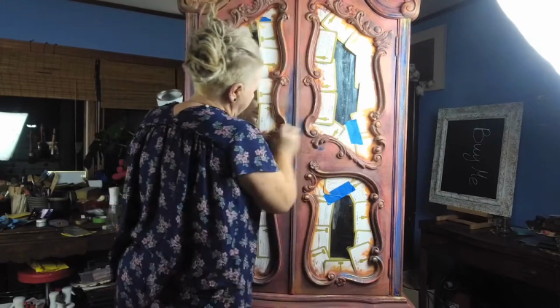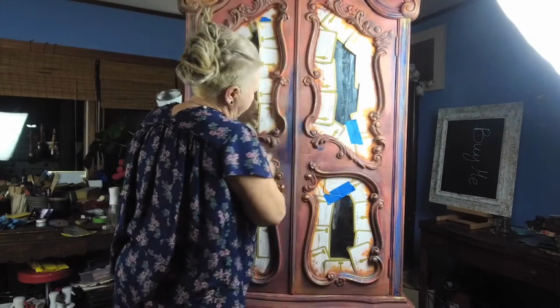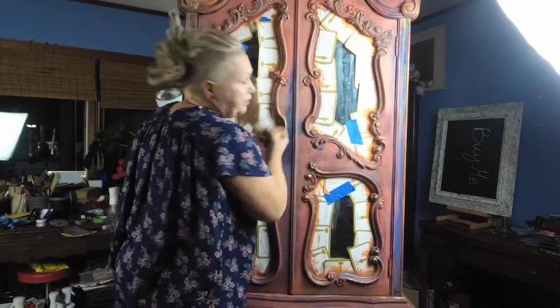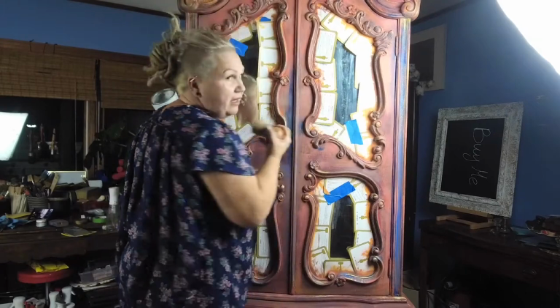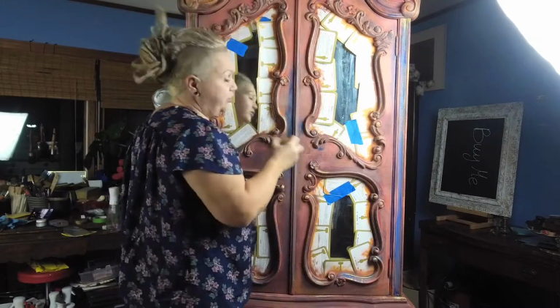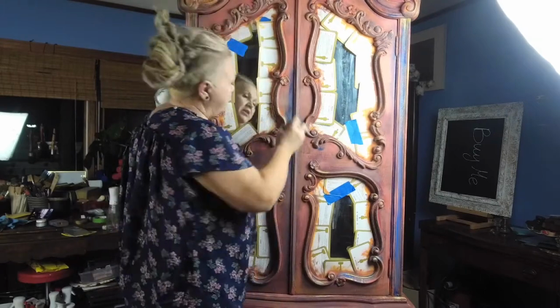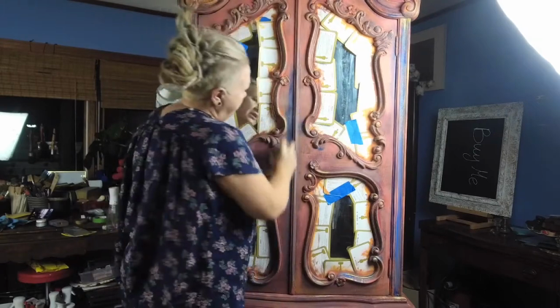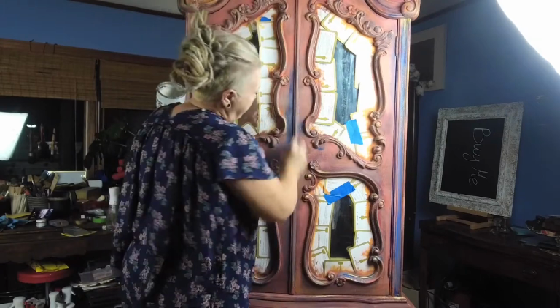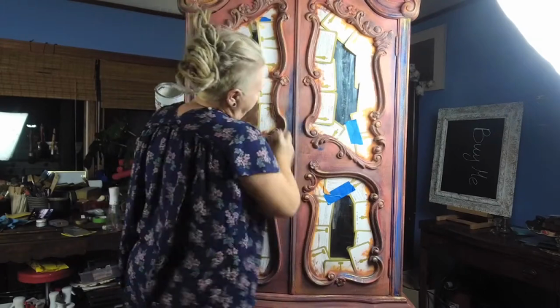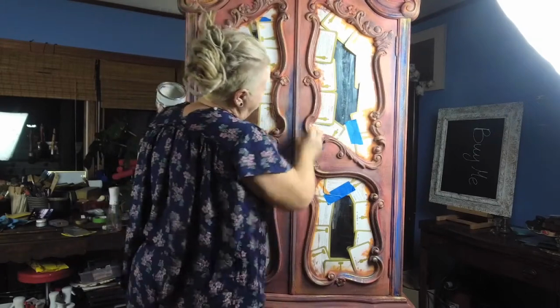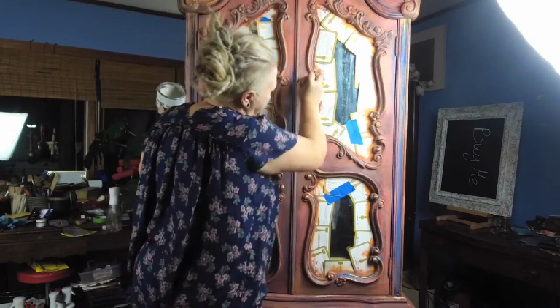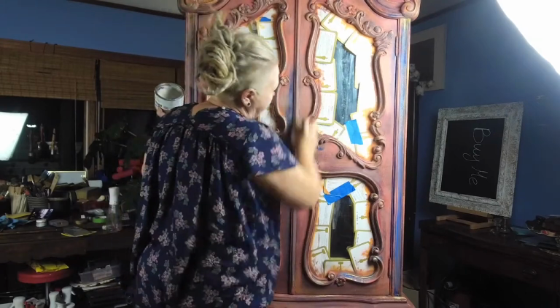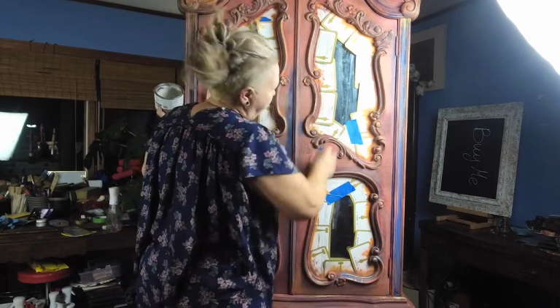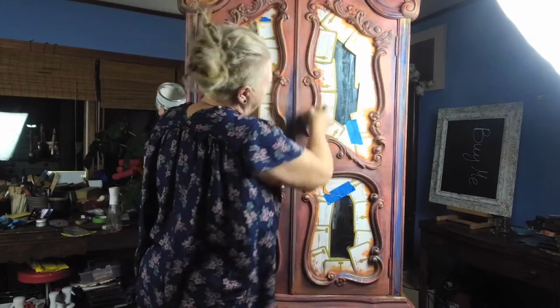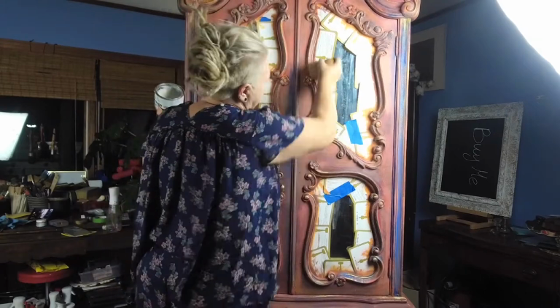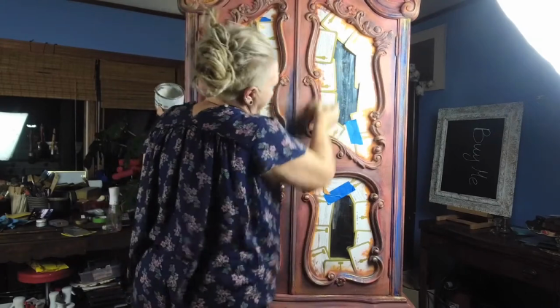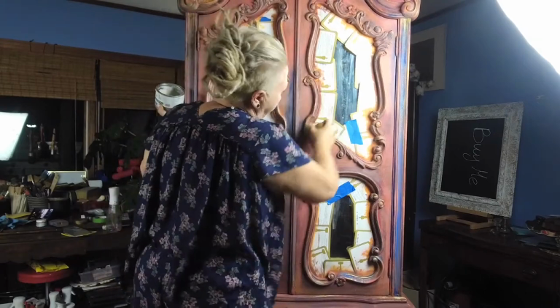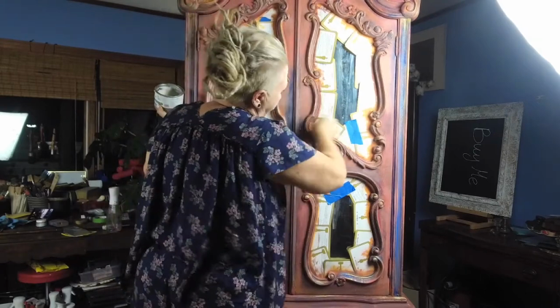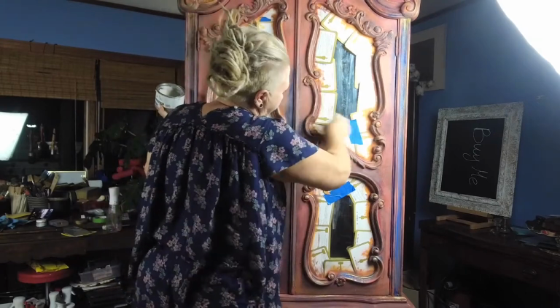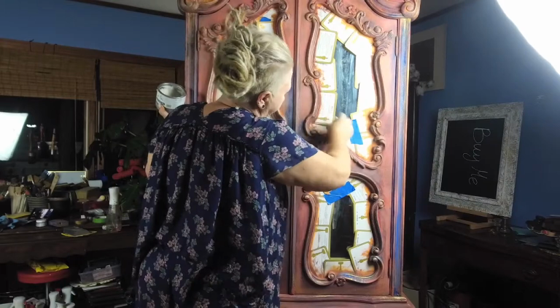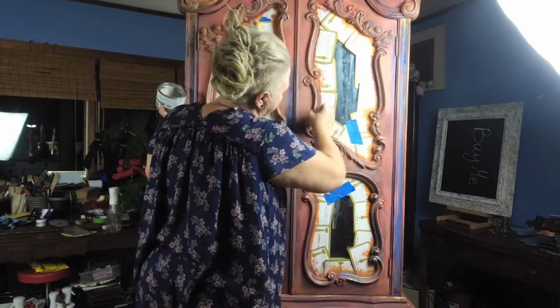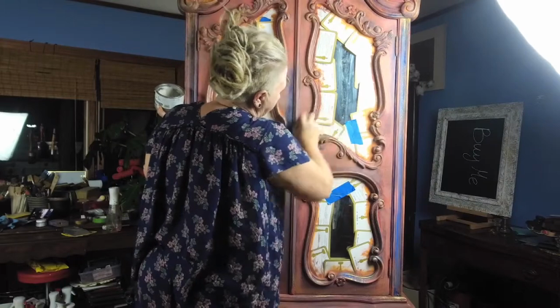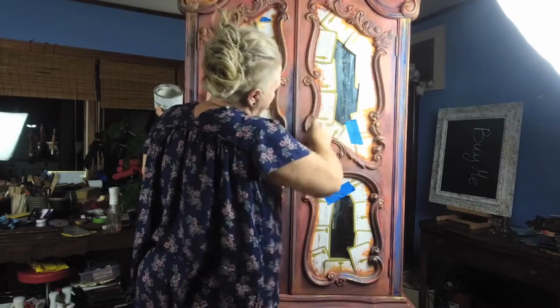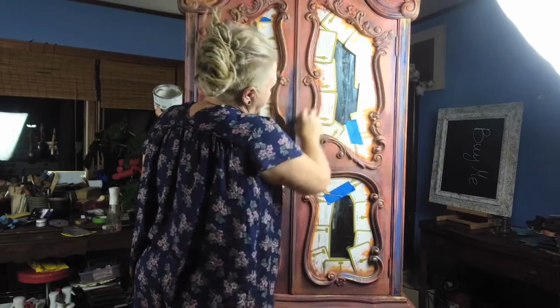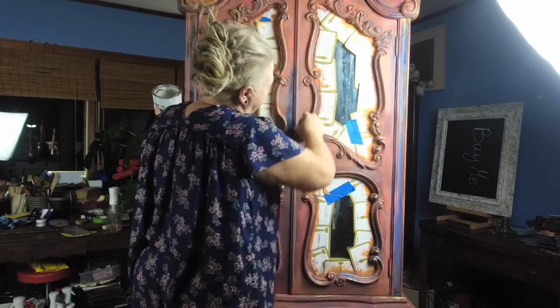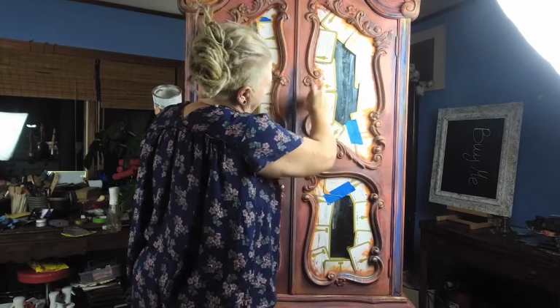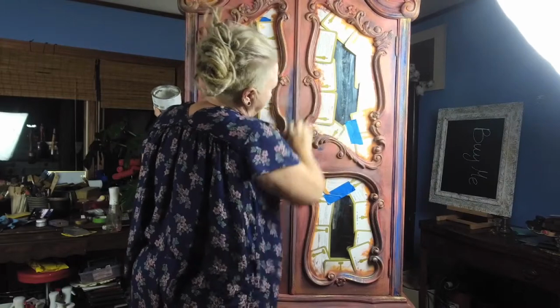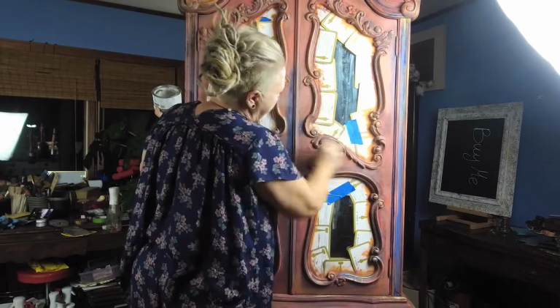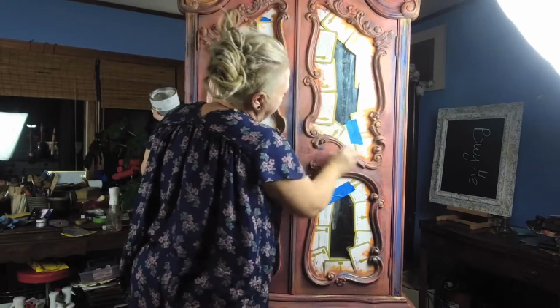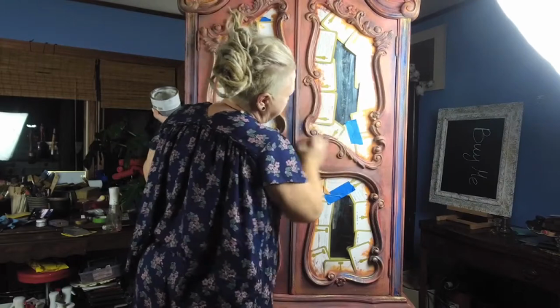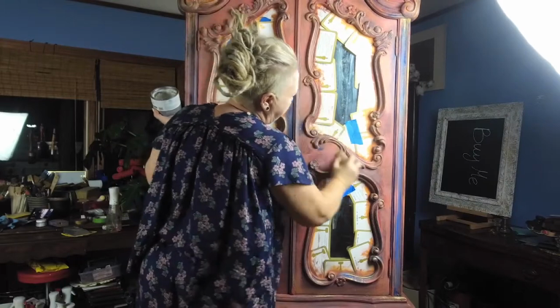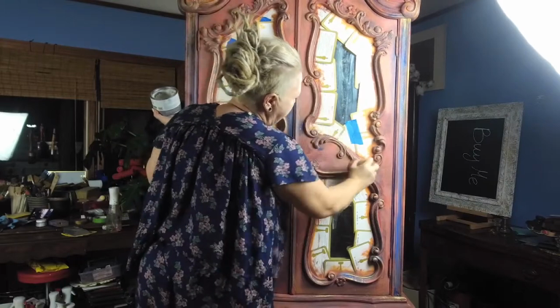To me, when I wax, I love waxing. I really do. Everything comes to life.